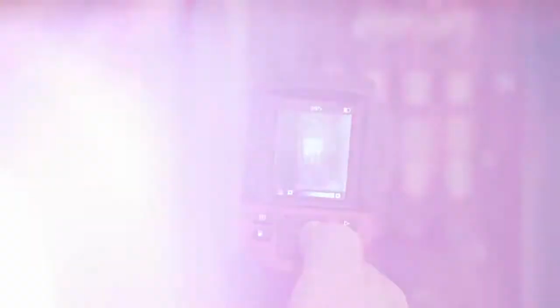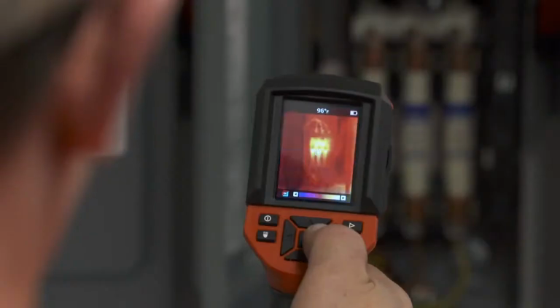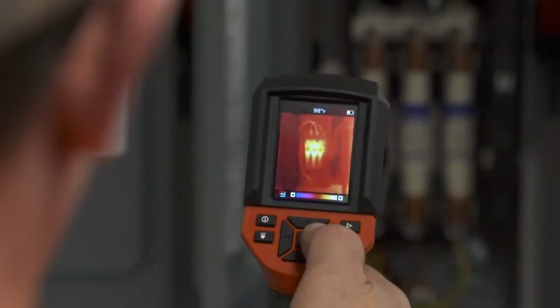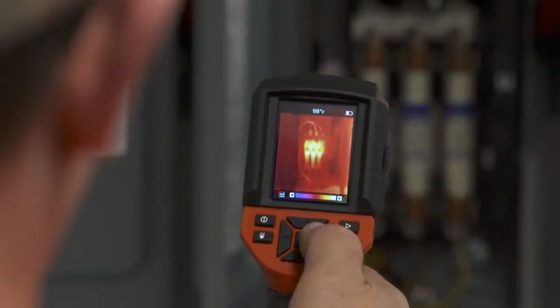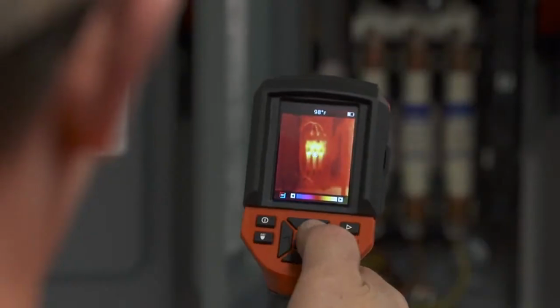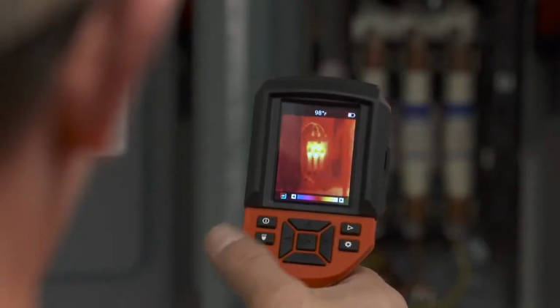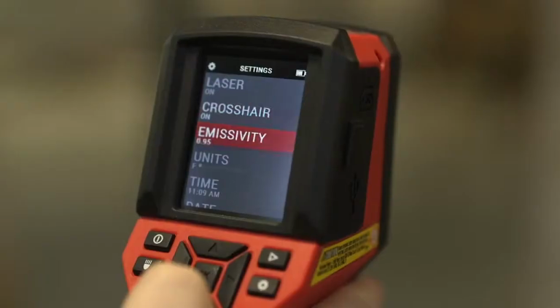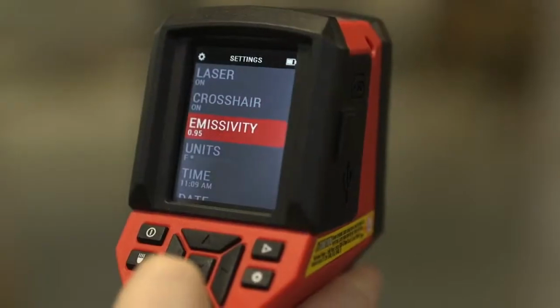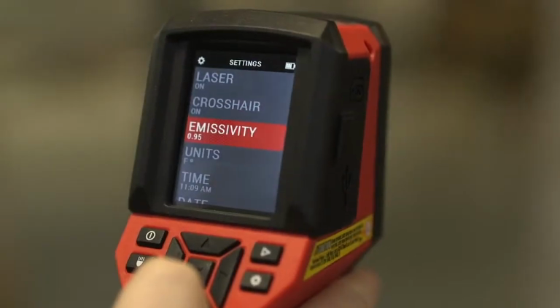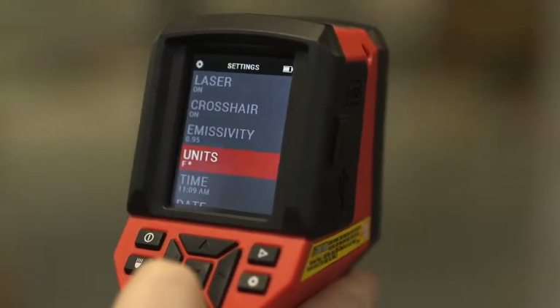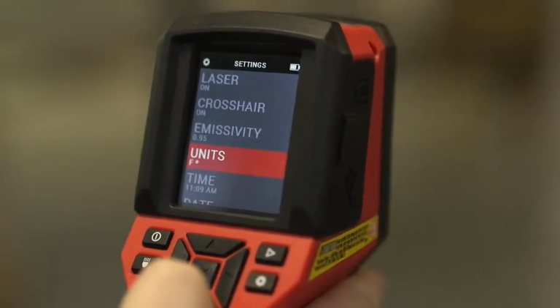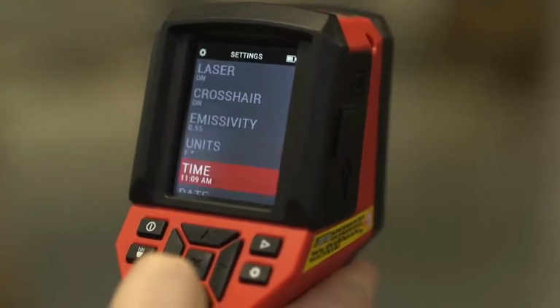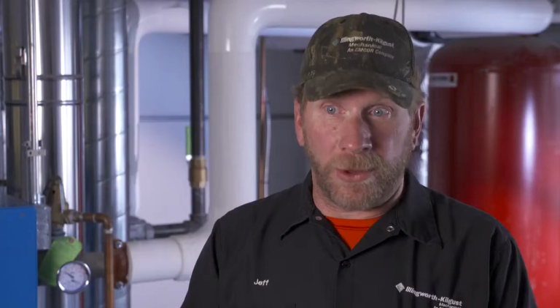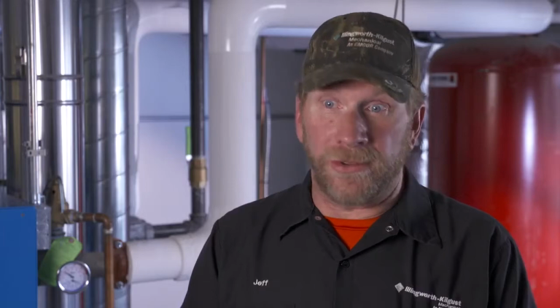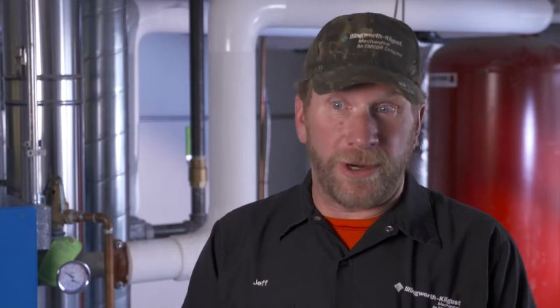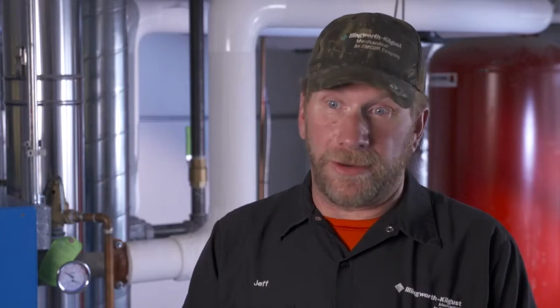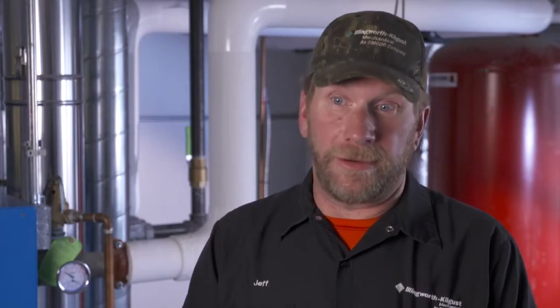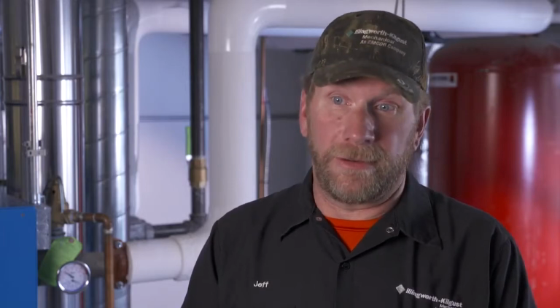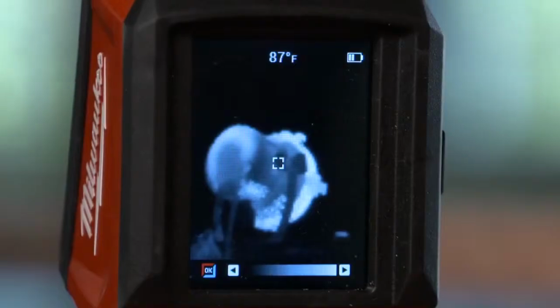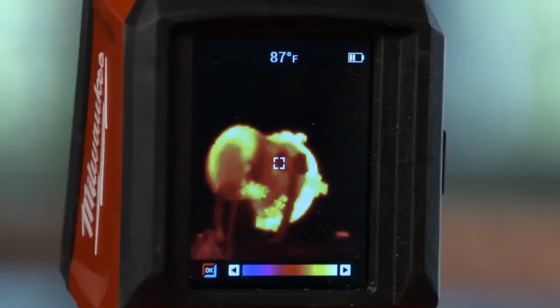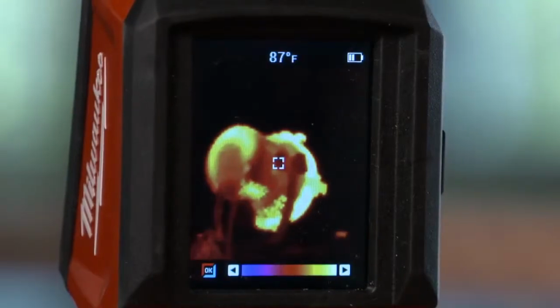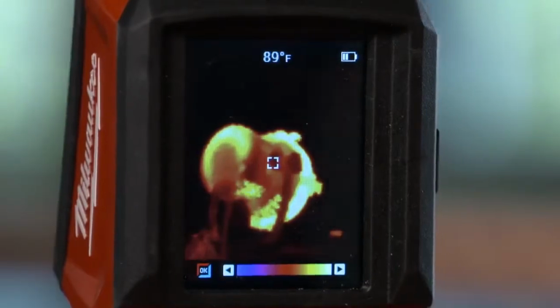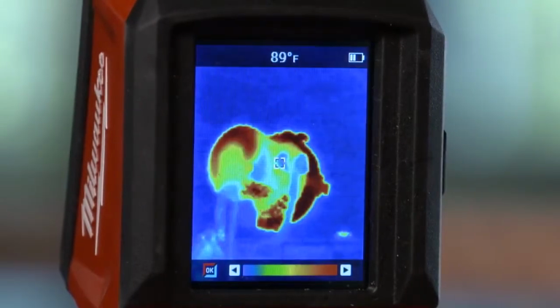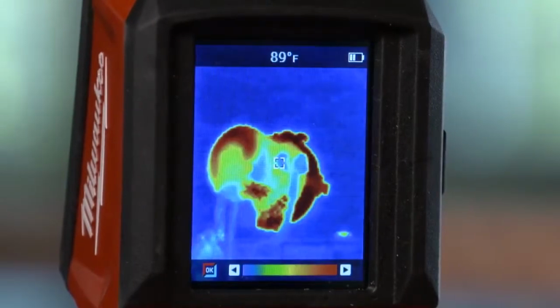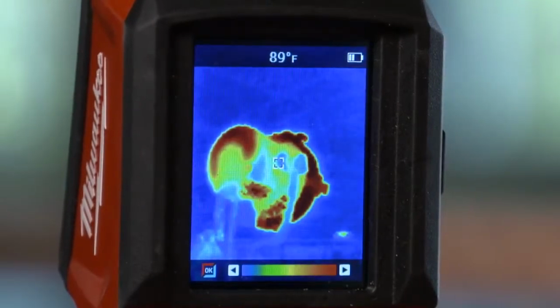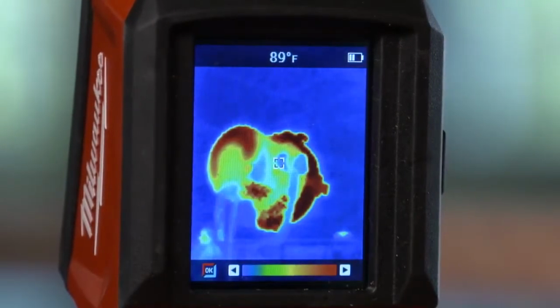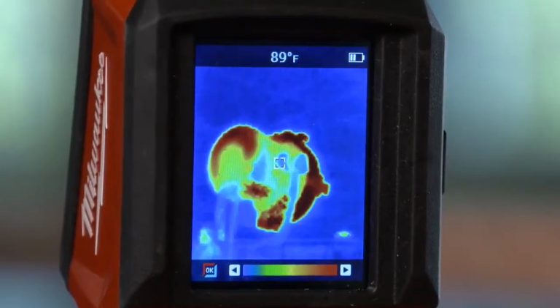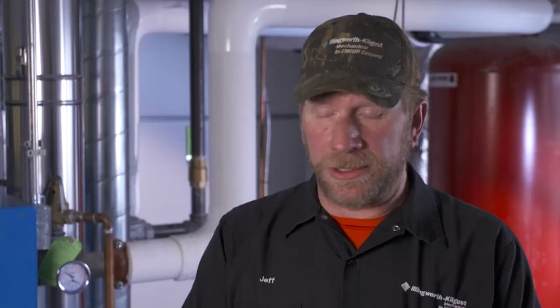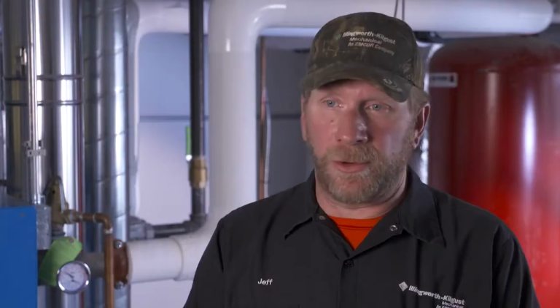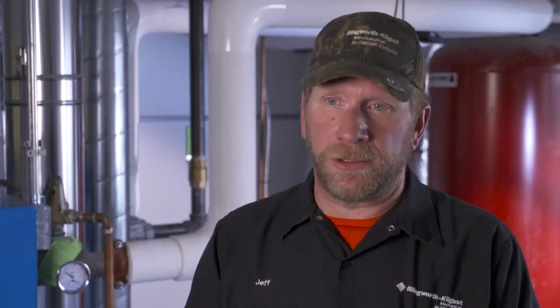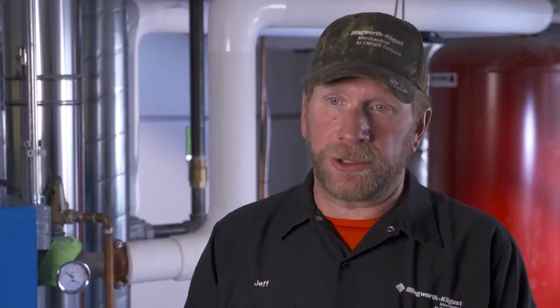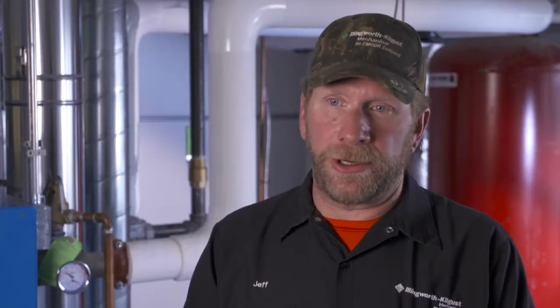With the resolution and everything this thing can do, the price is right there. You can spend a lot more money and get the same resolution here.